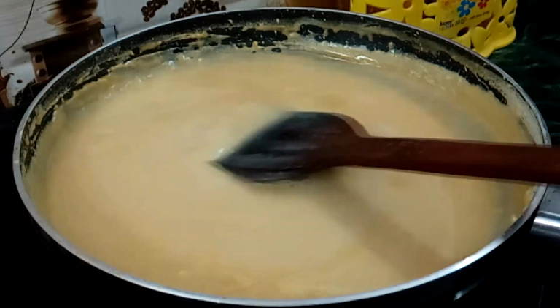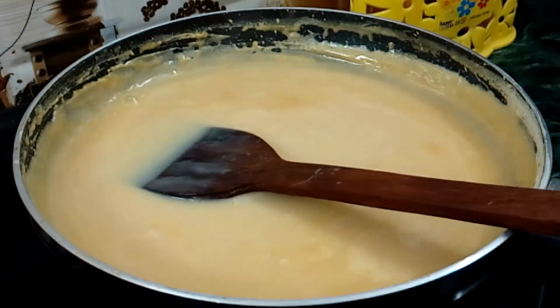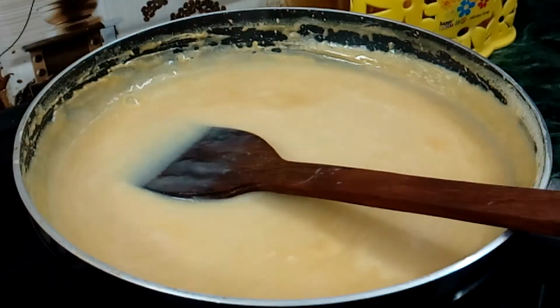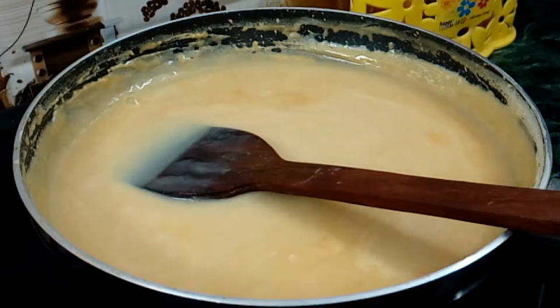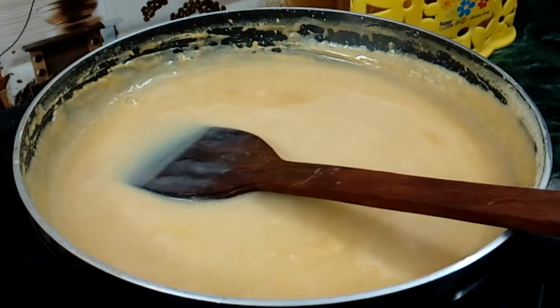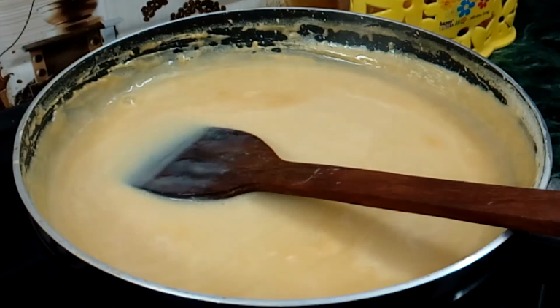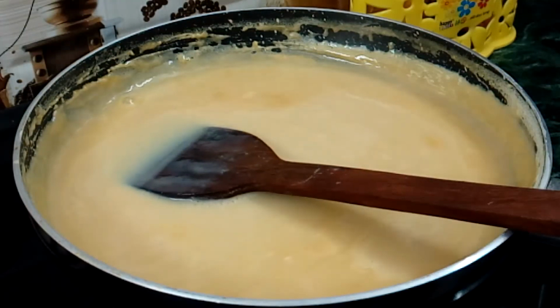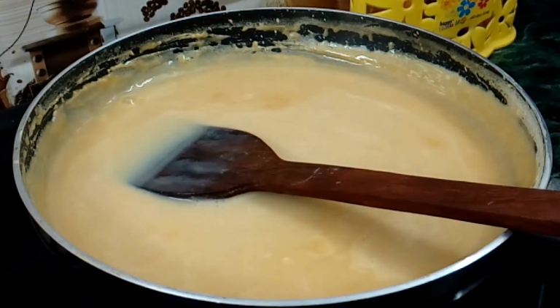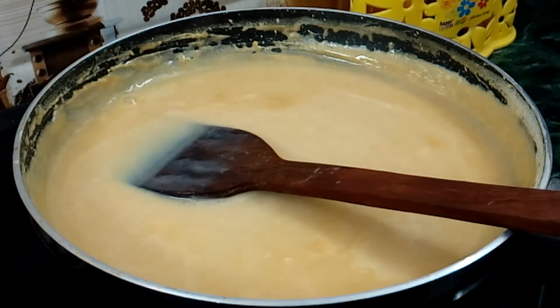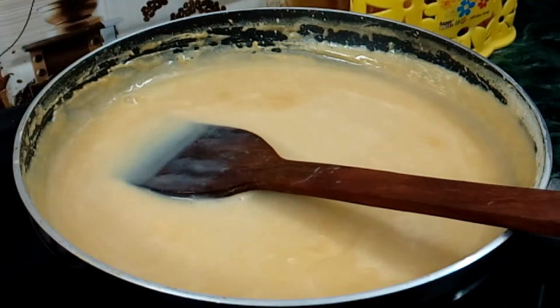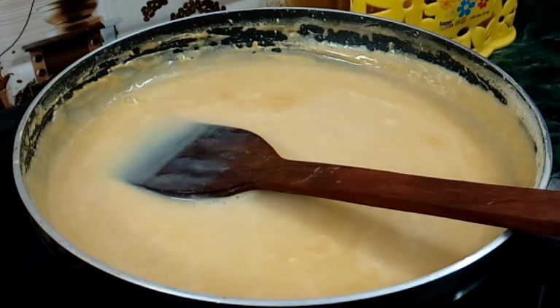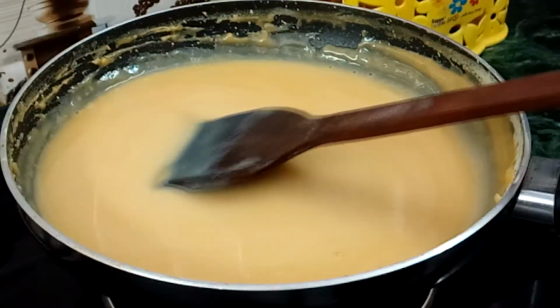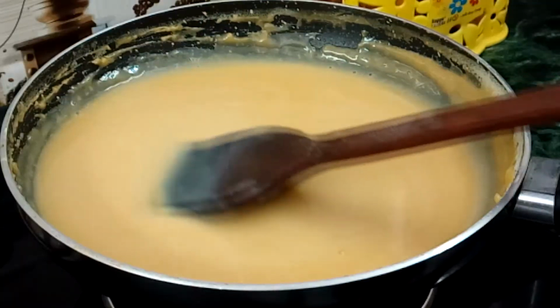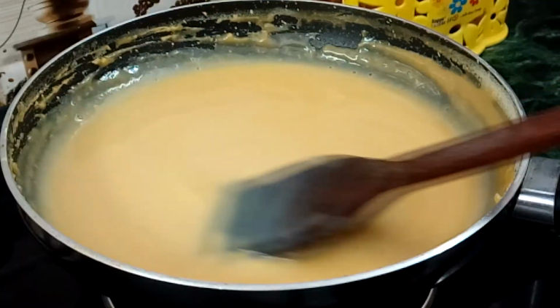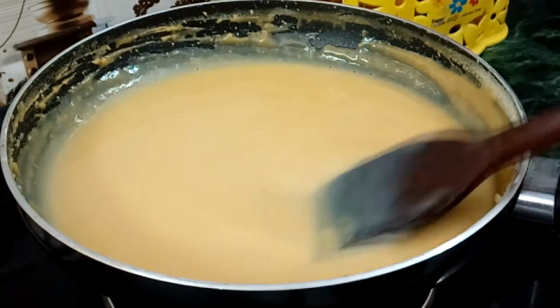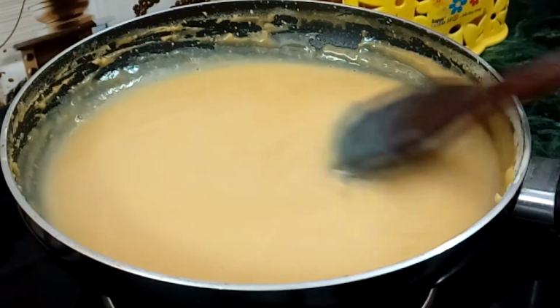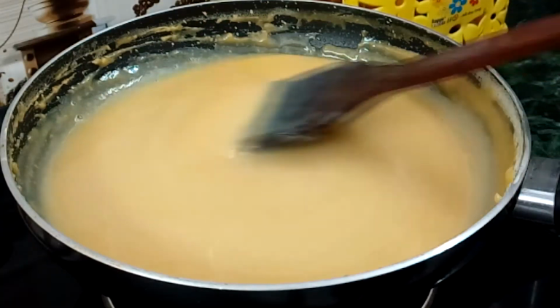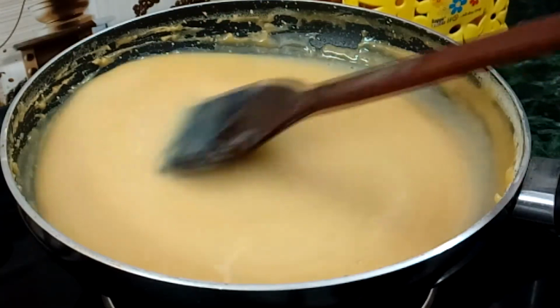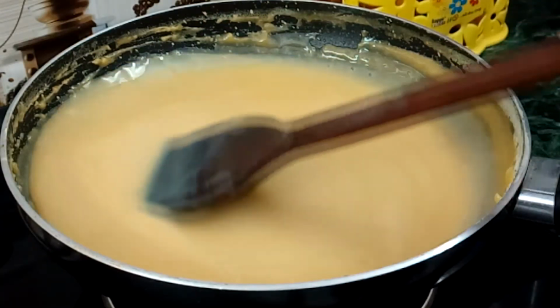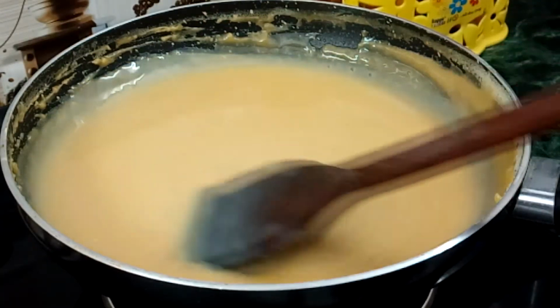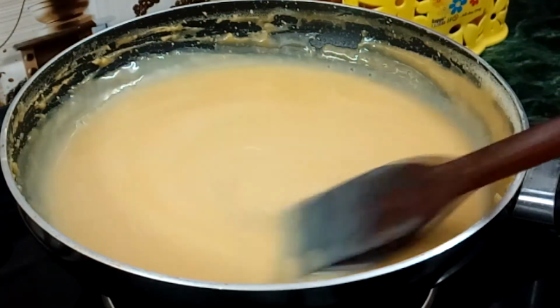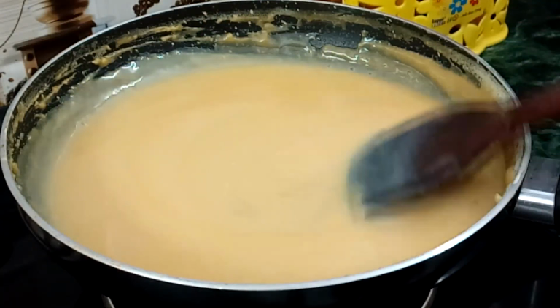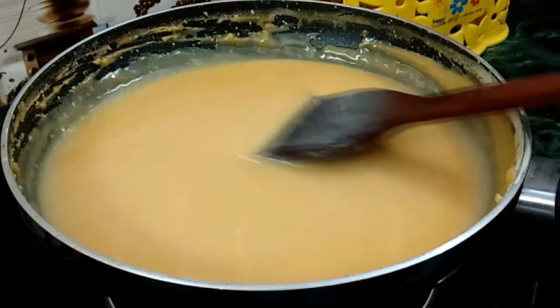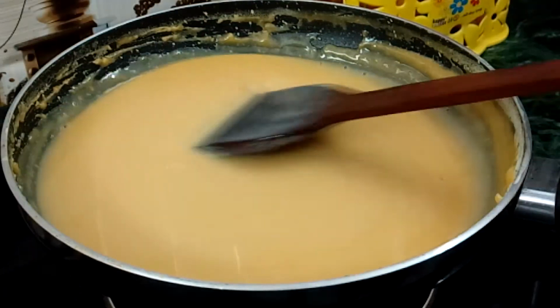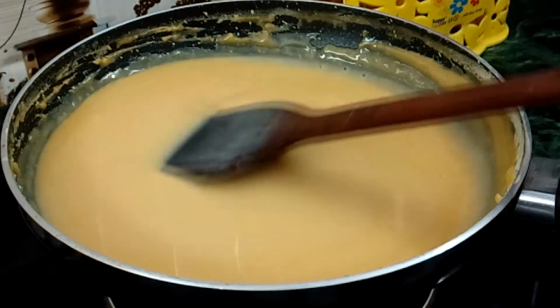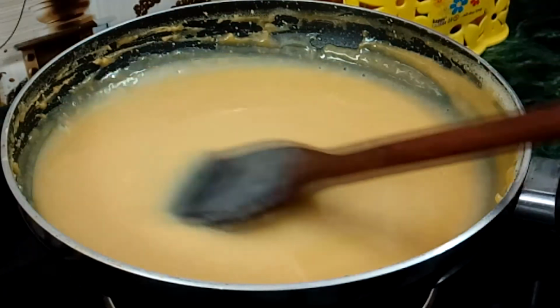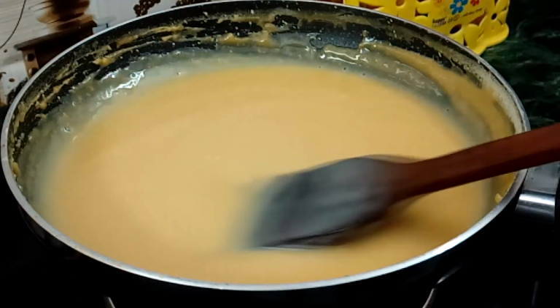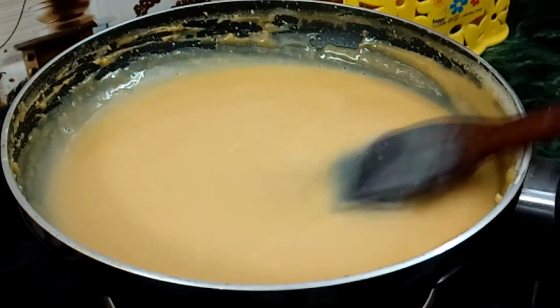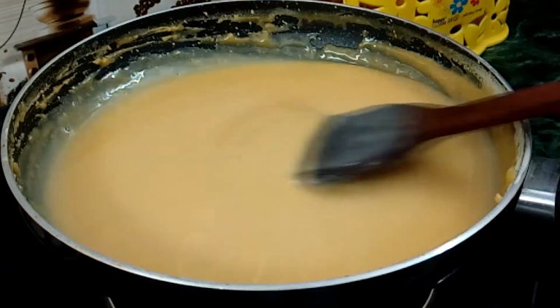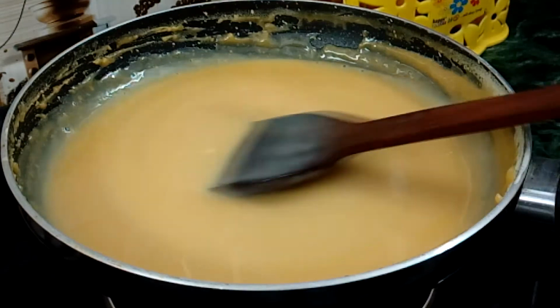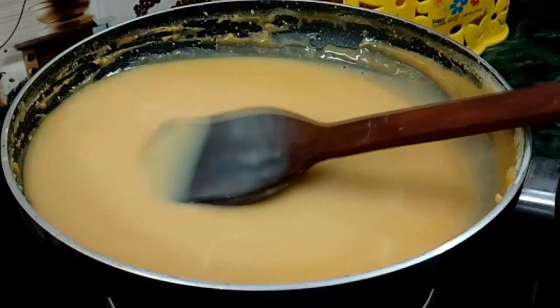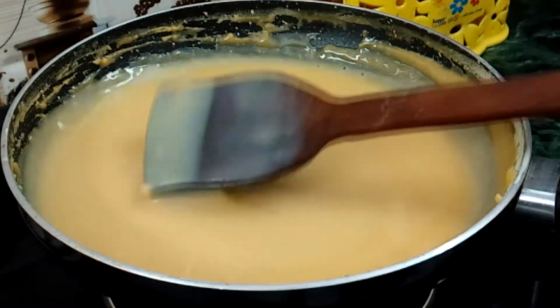Let it cool down. Now it is cold. You can see the consistency of it.